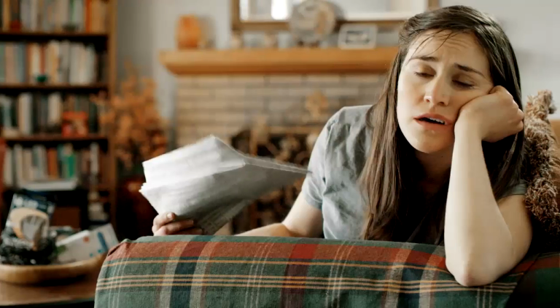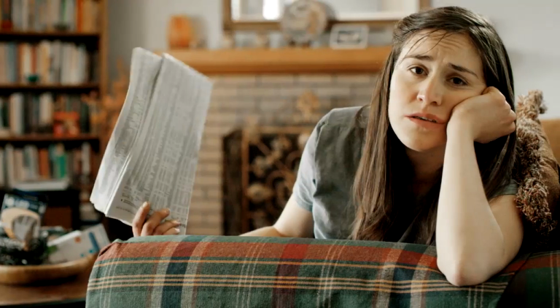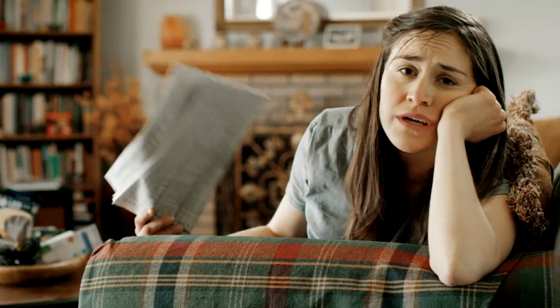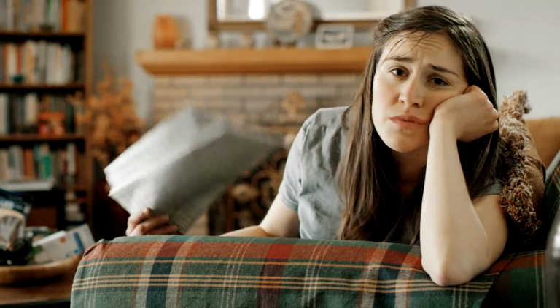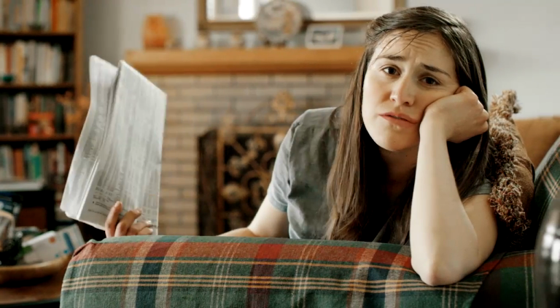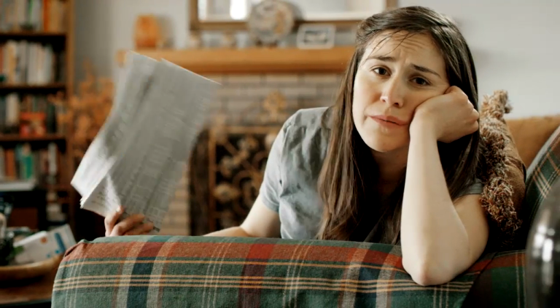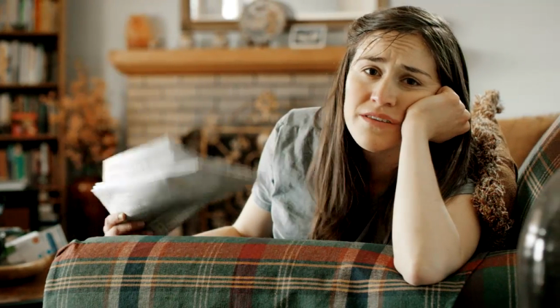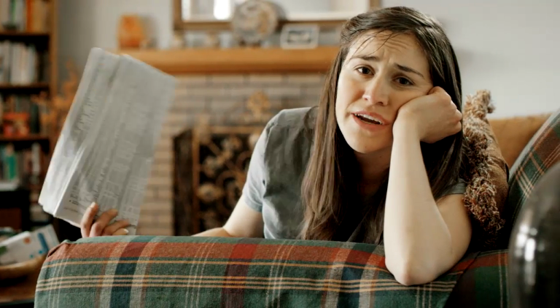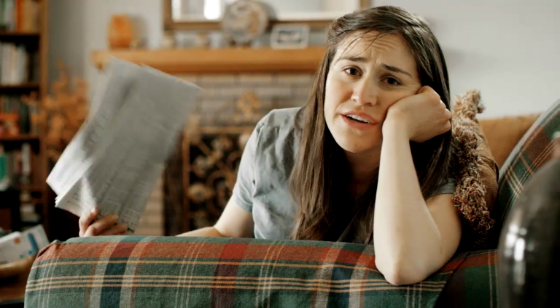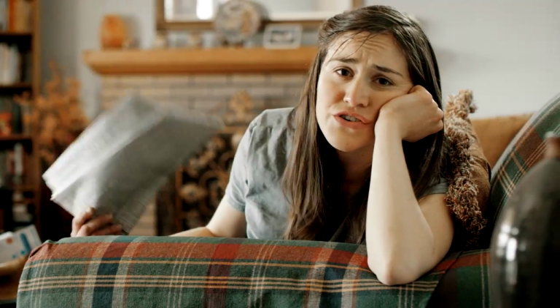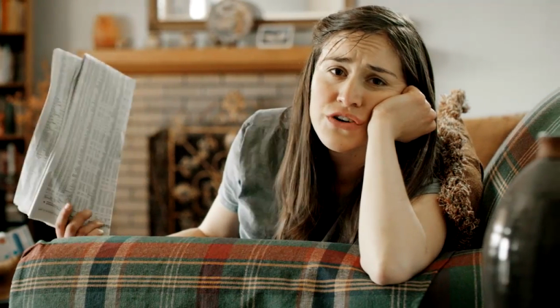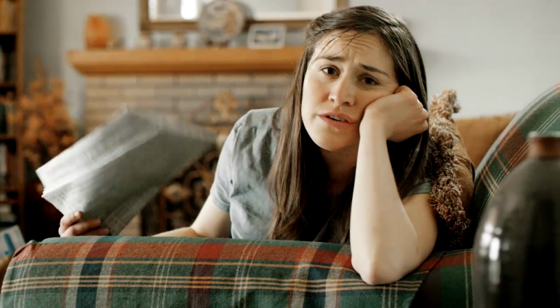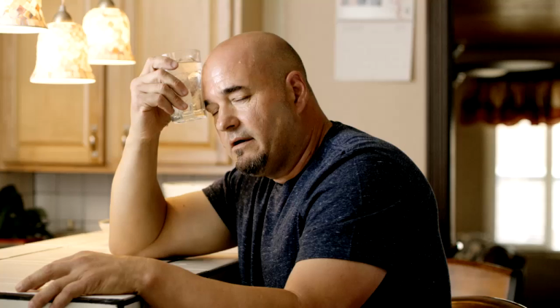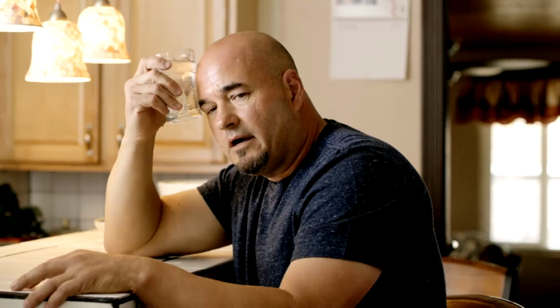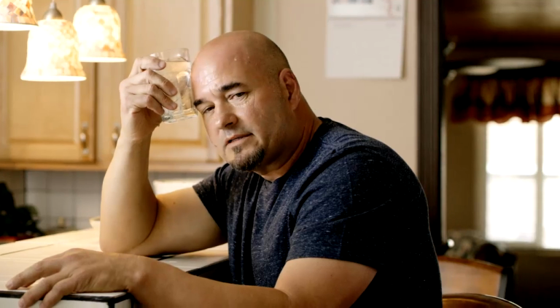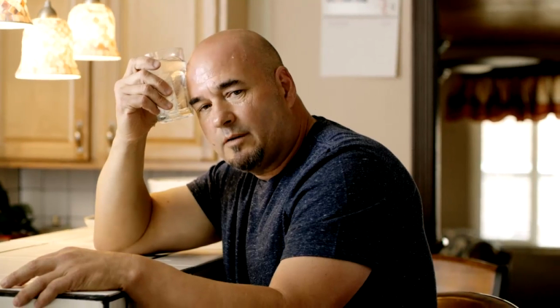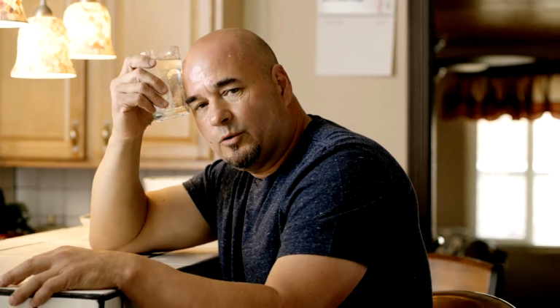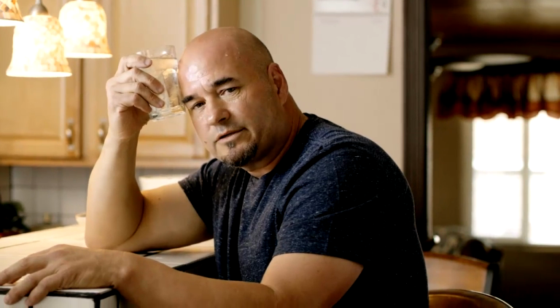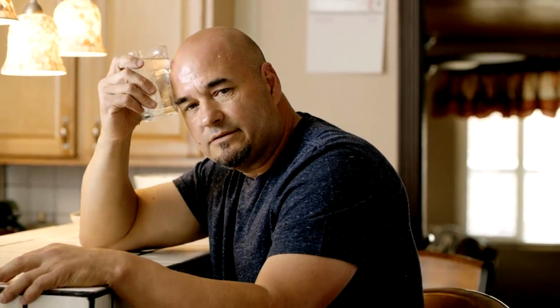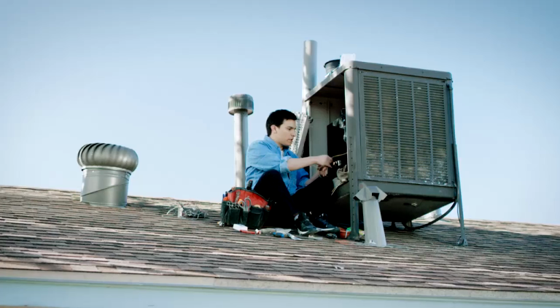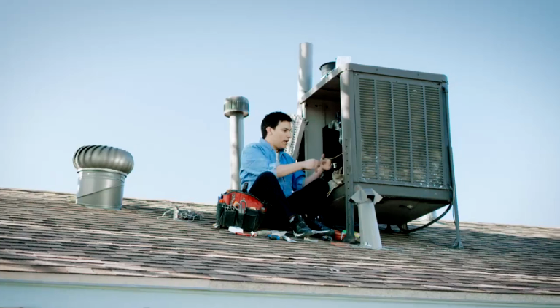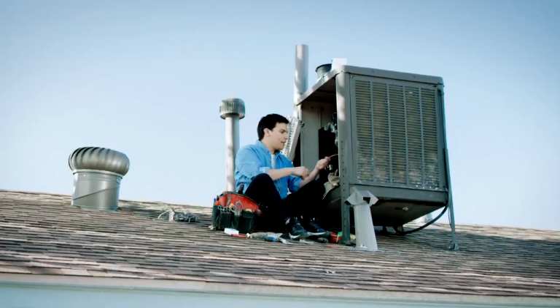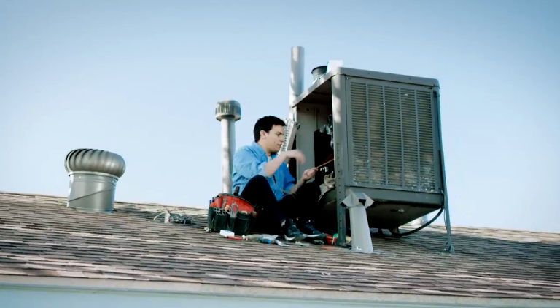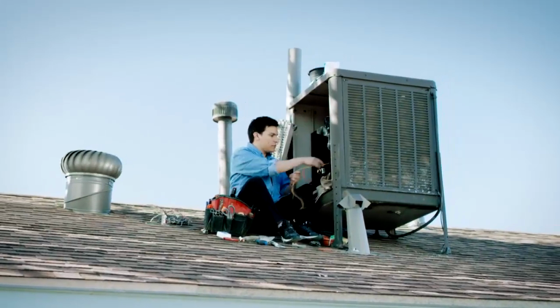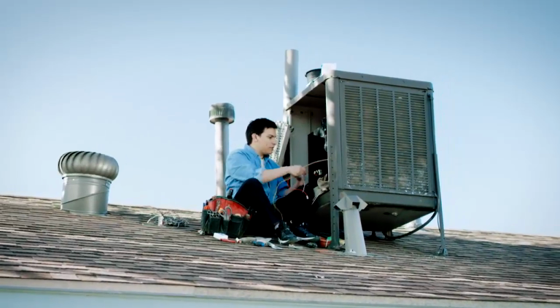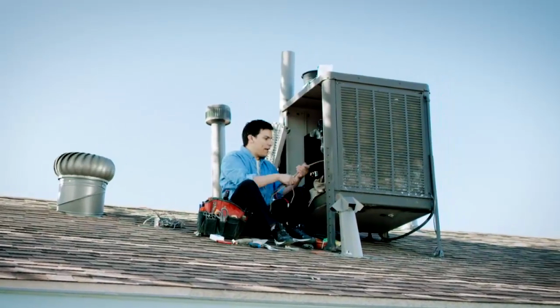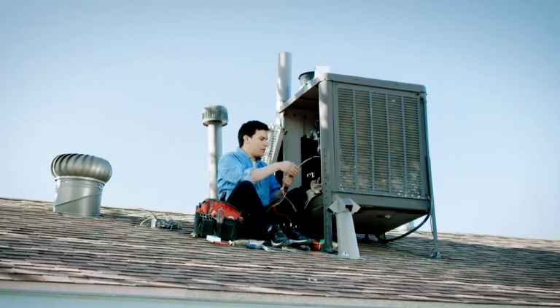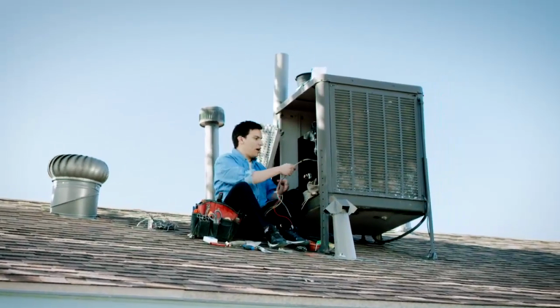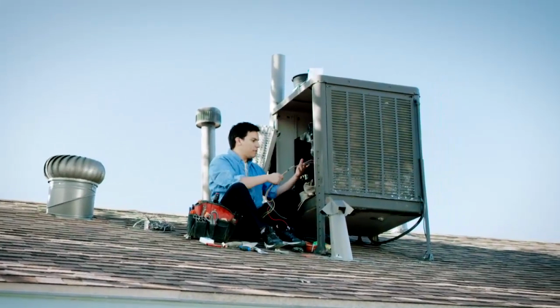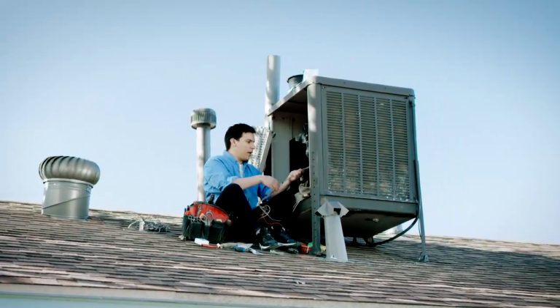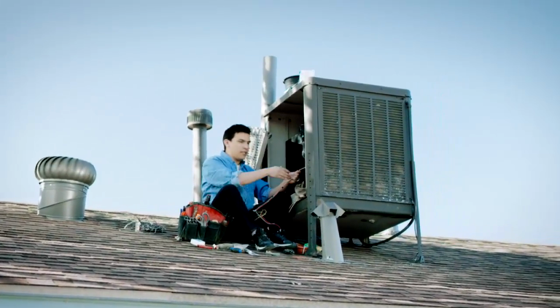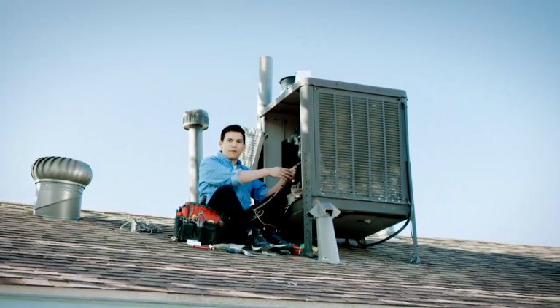Does P&M still have rebates on air conditioners? How about swamp coolers? Can I get that rebate ASAP?